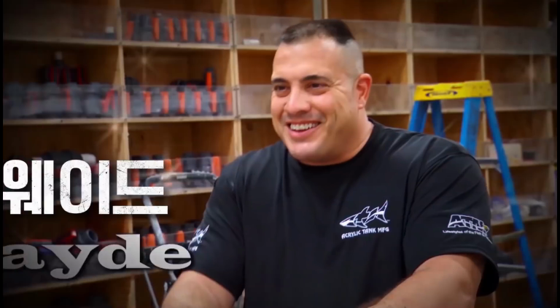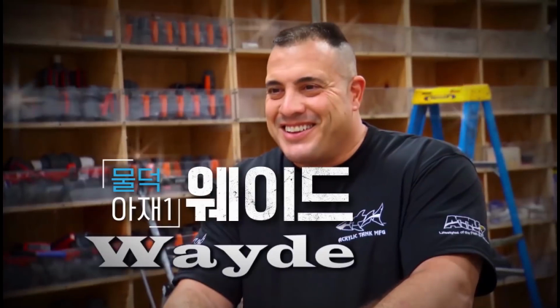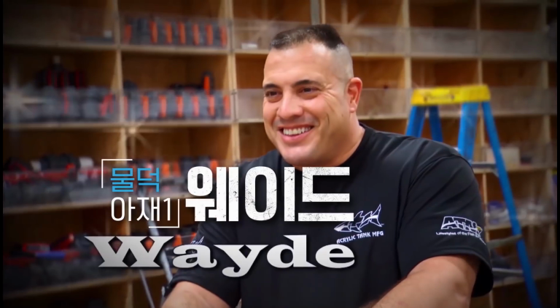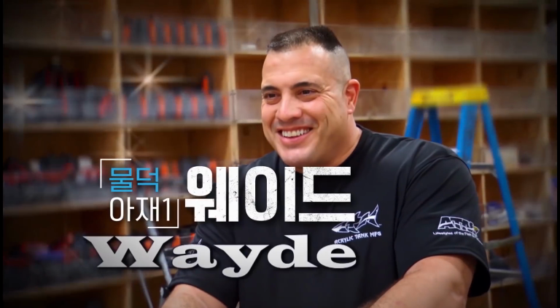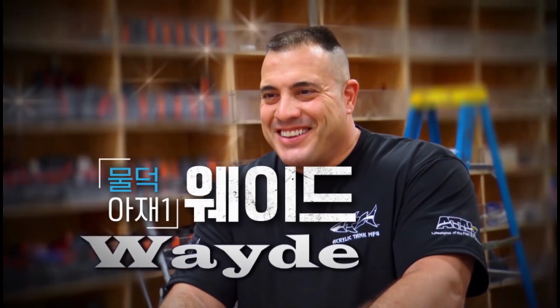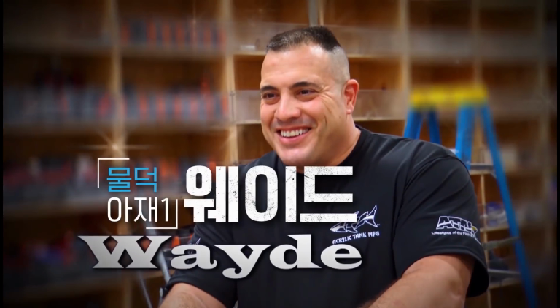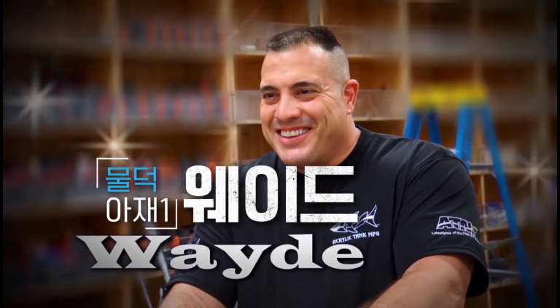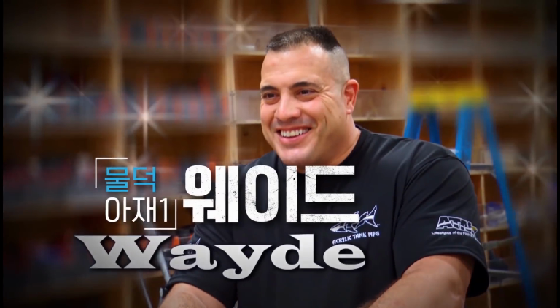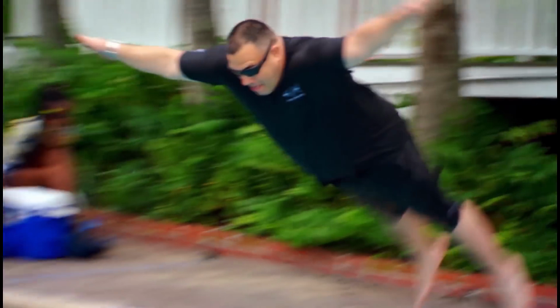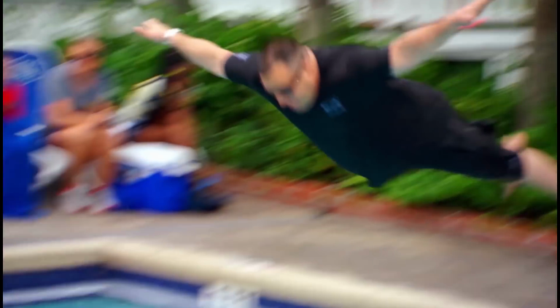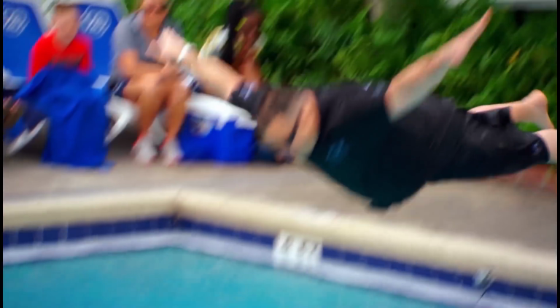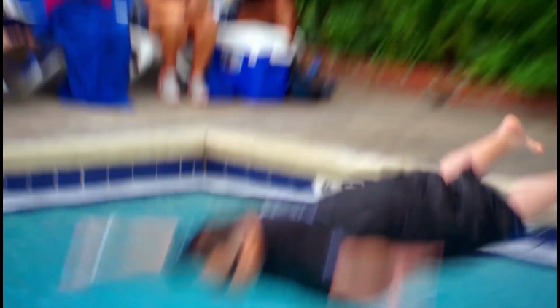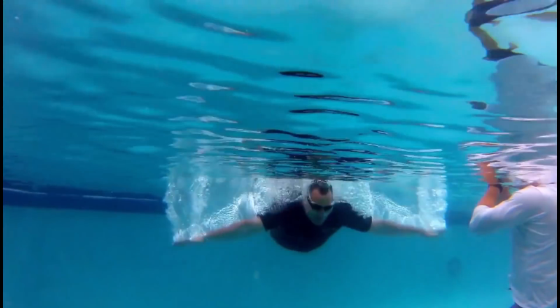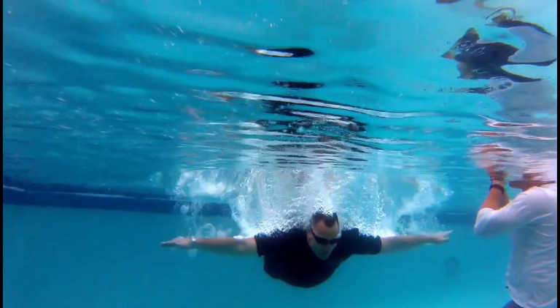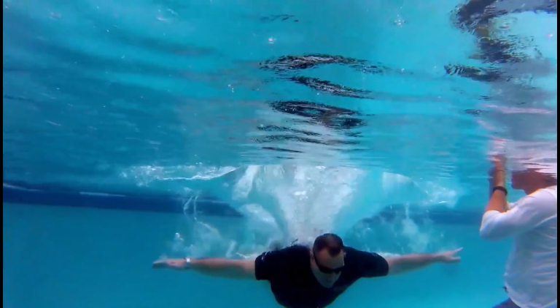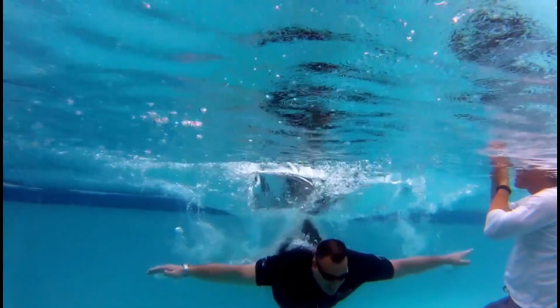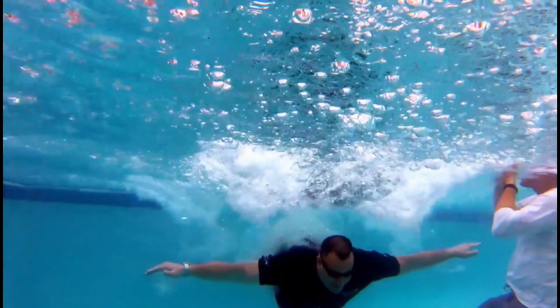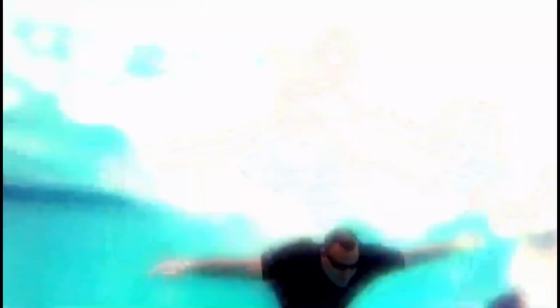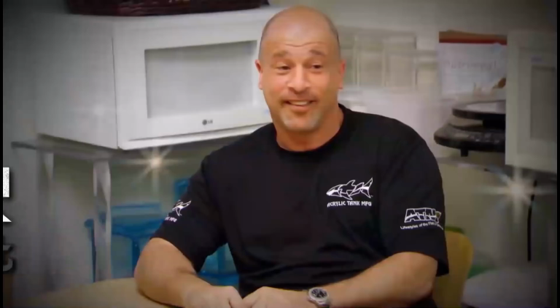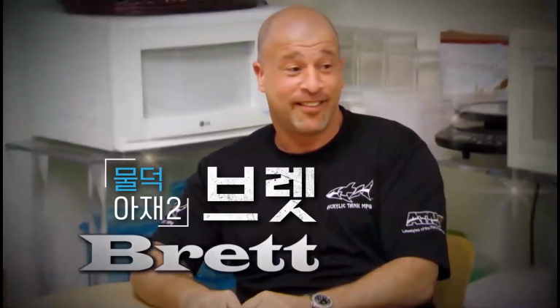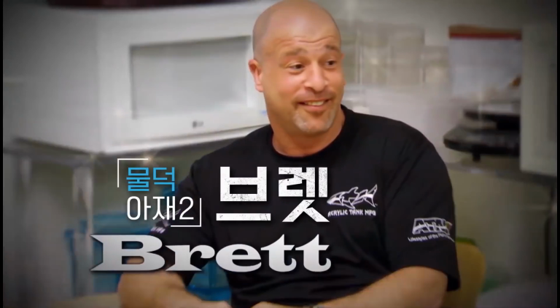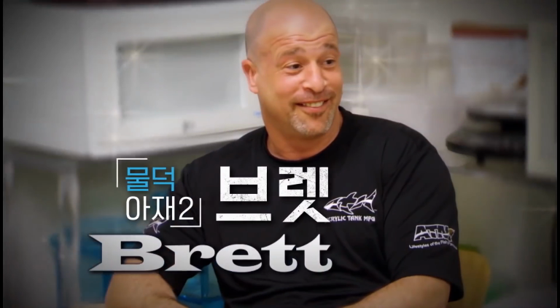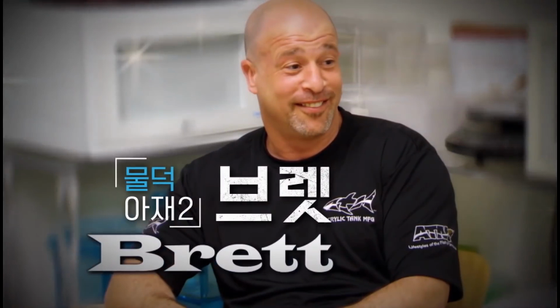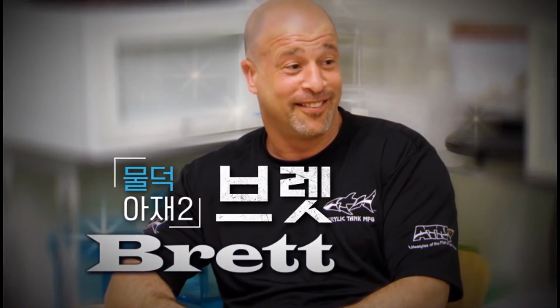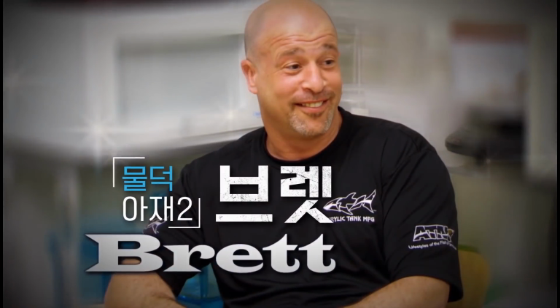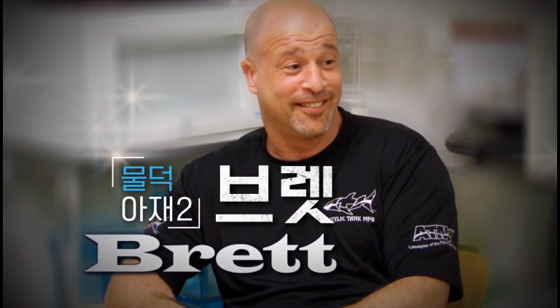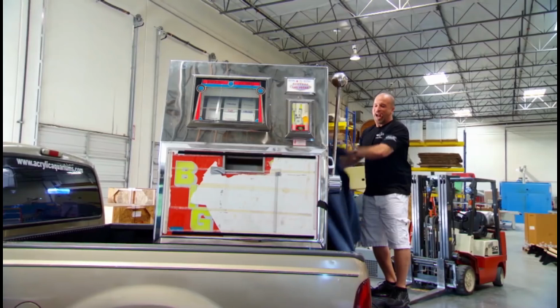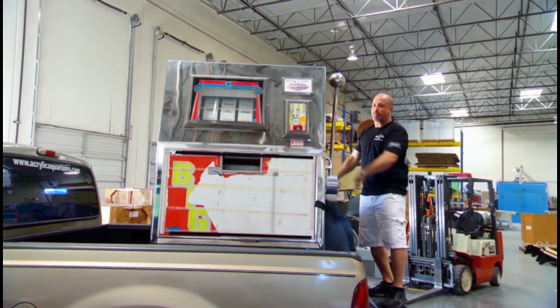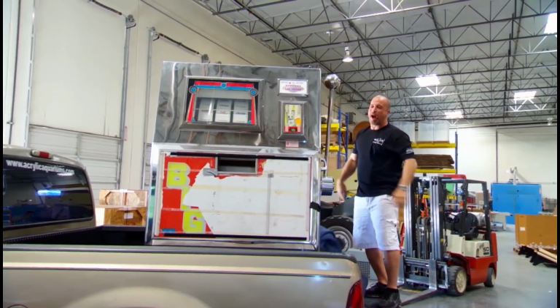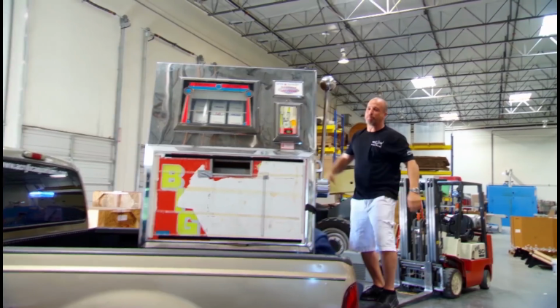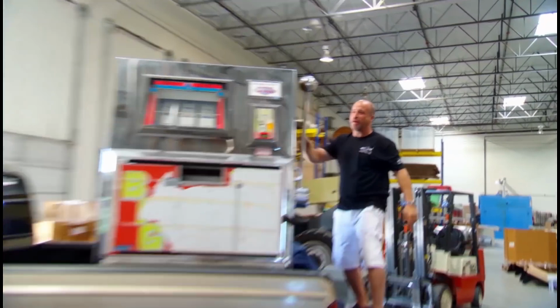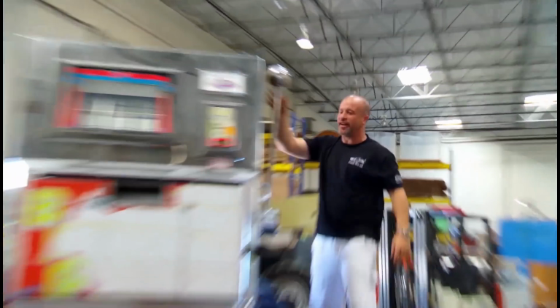I'm Wade King. I'm Brett Raymer. Jump on, baby!